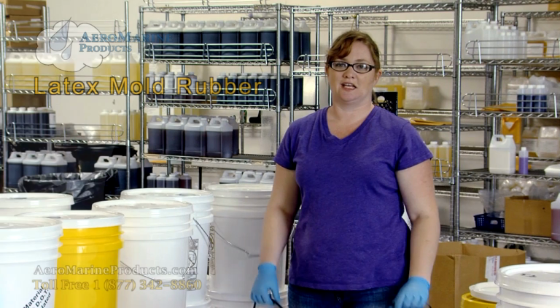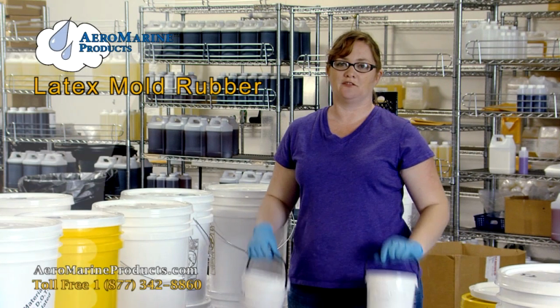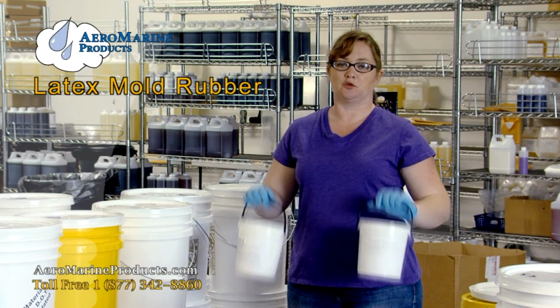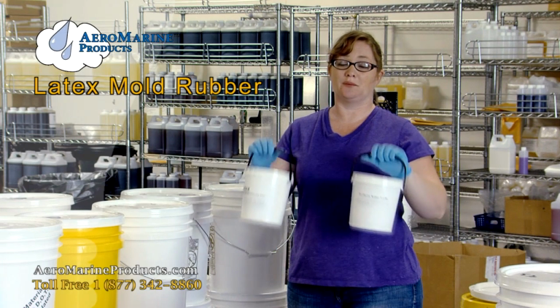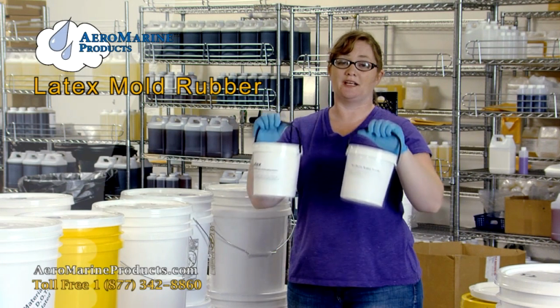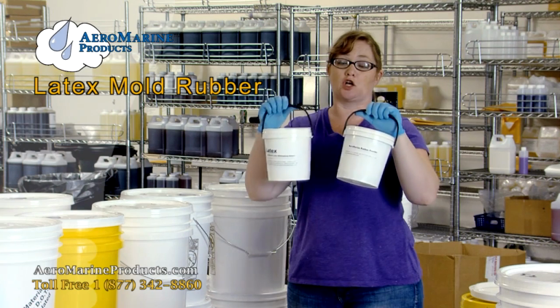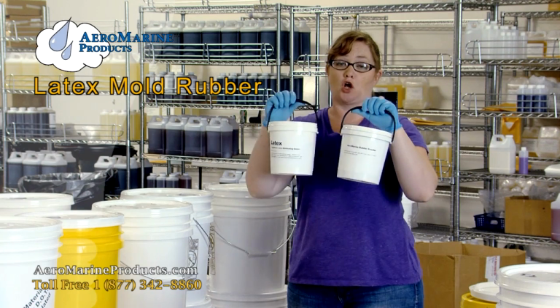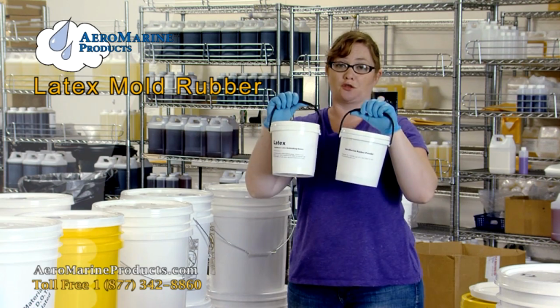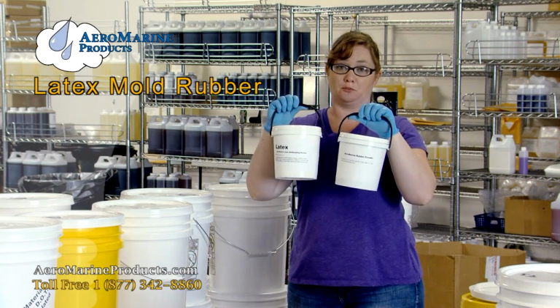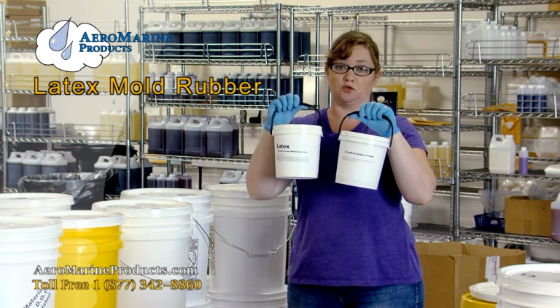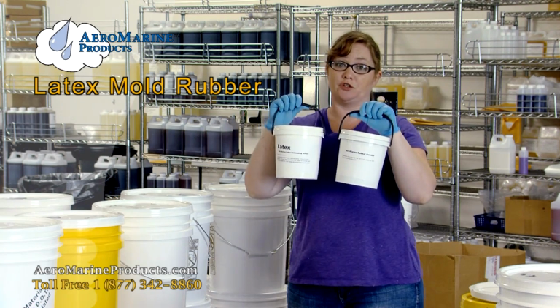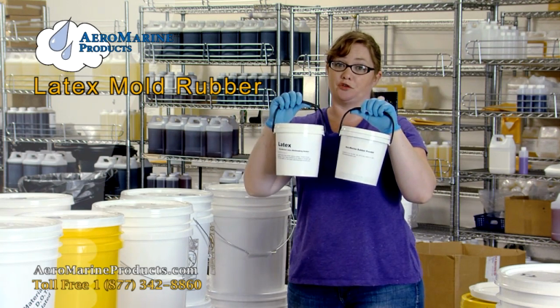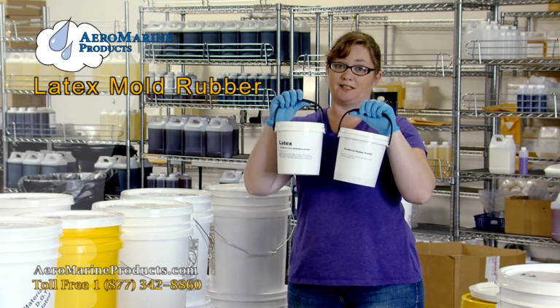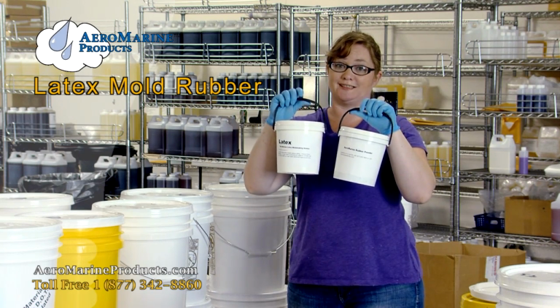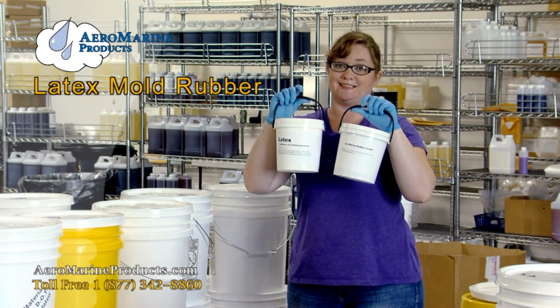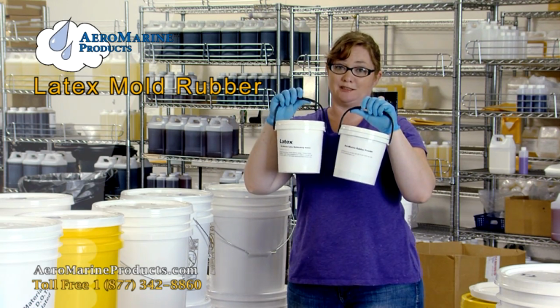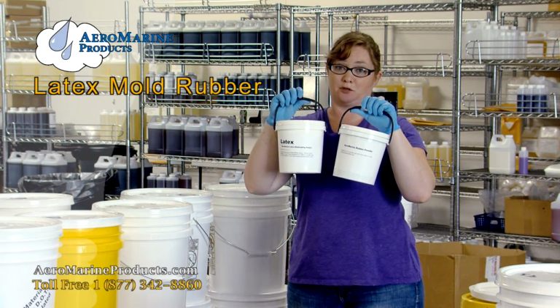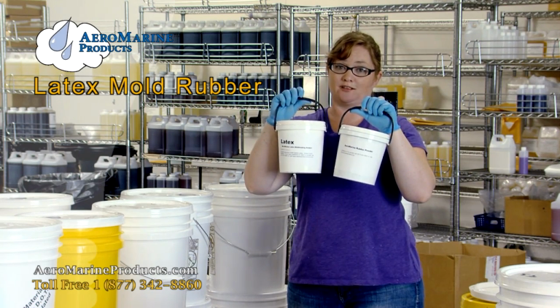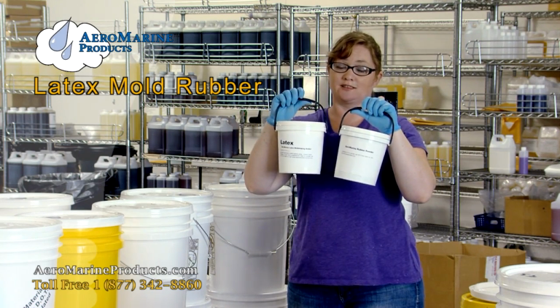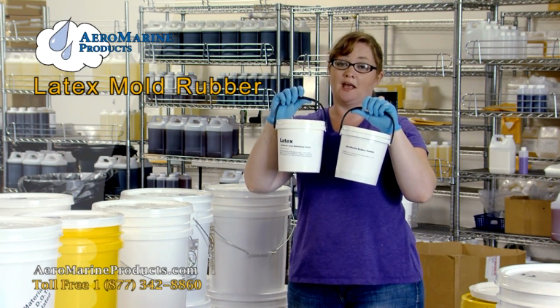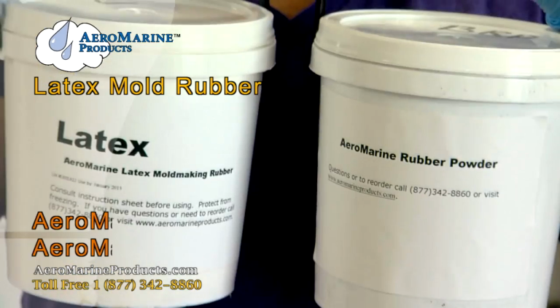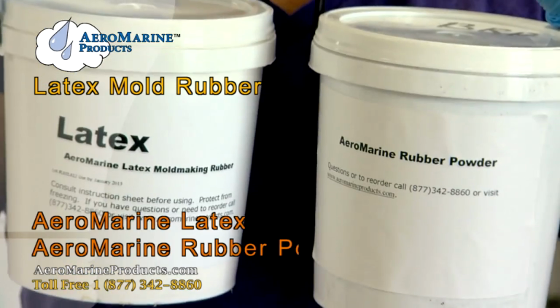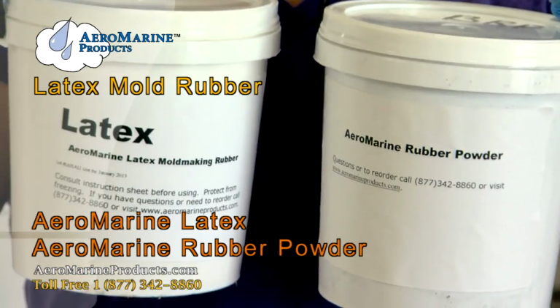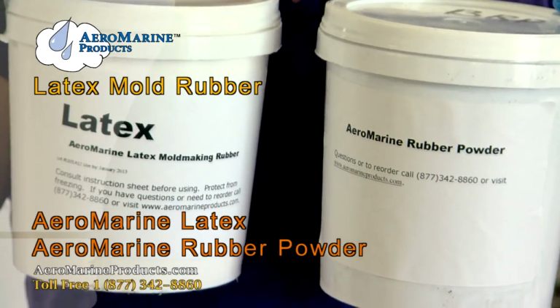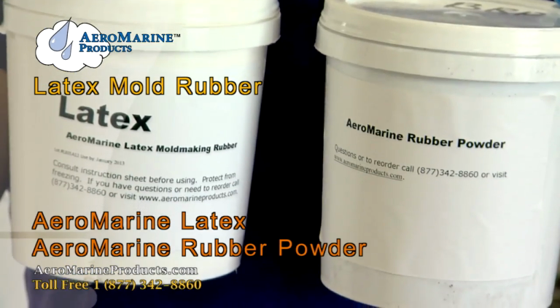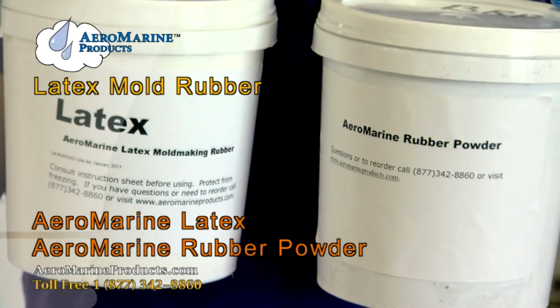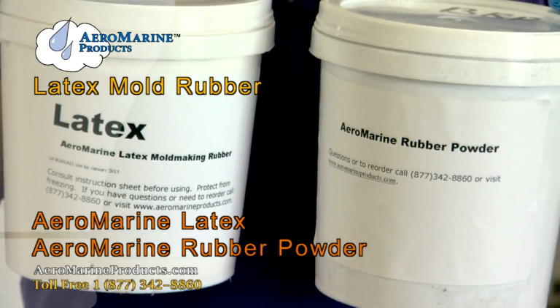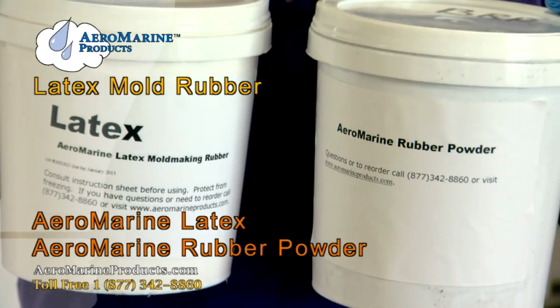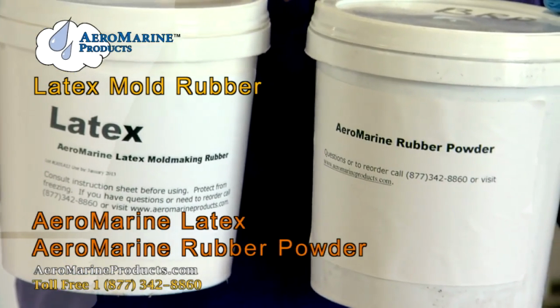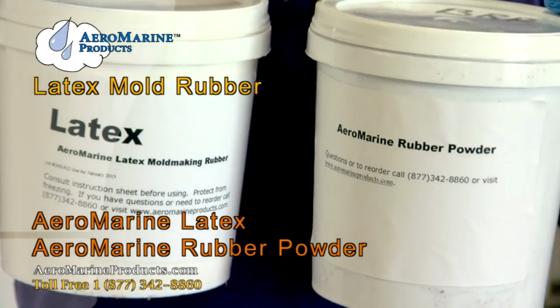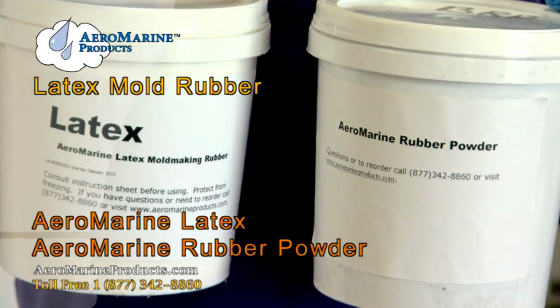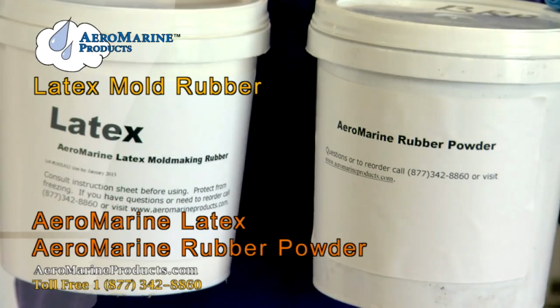If you want to make a concrete mold, you're going to need these products: Aeromarine latex and black rubber powder.